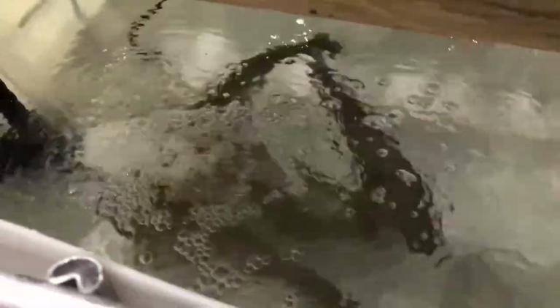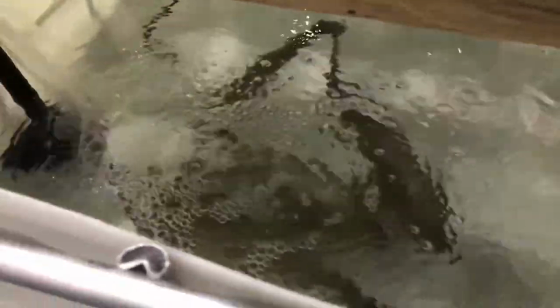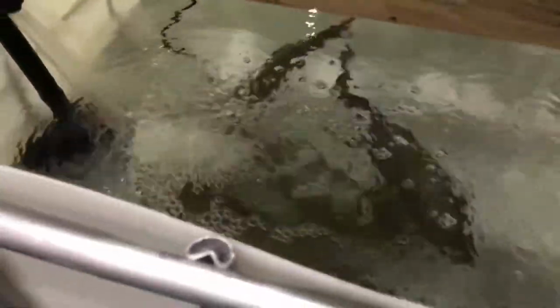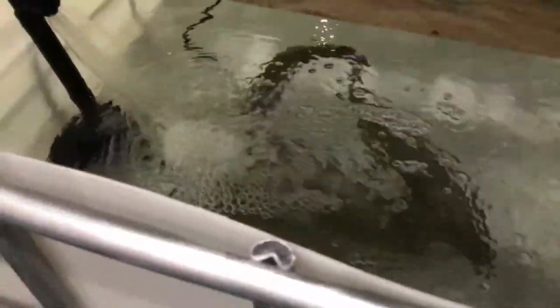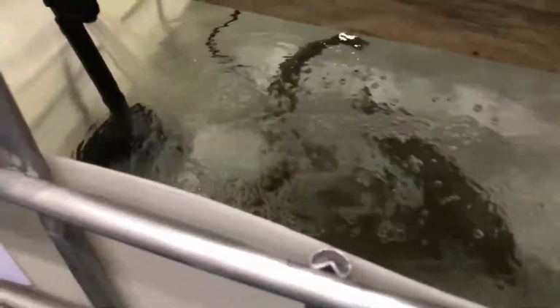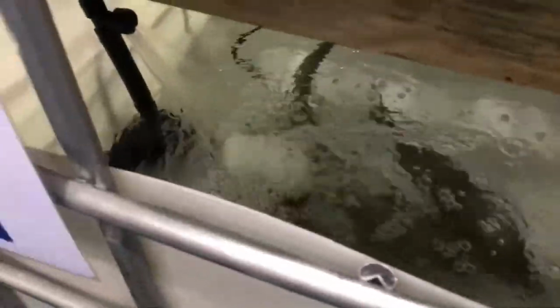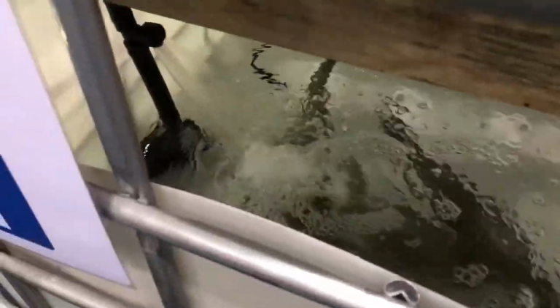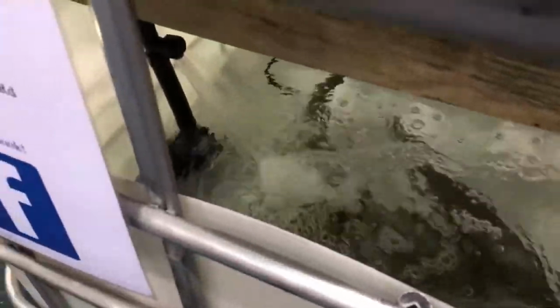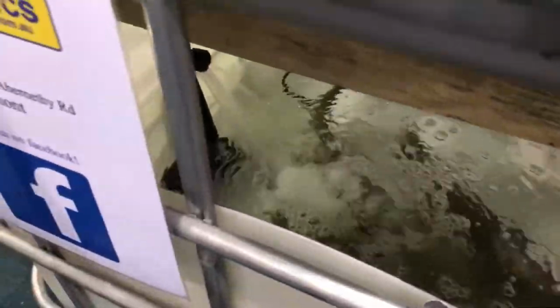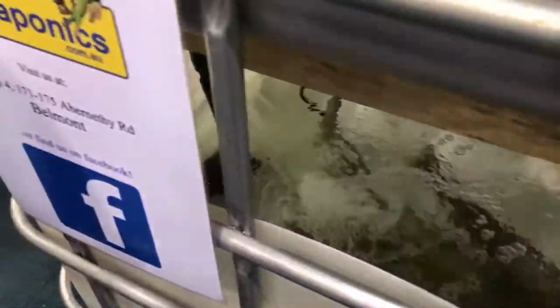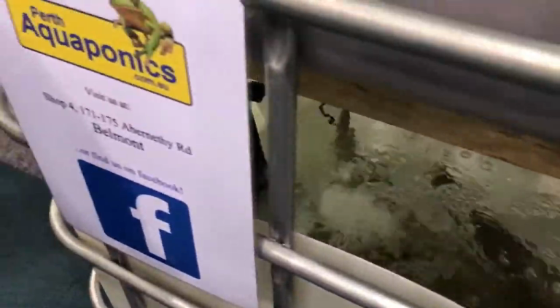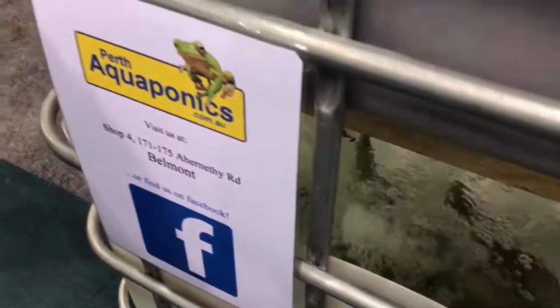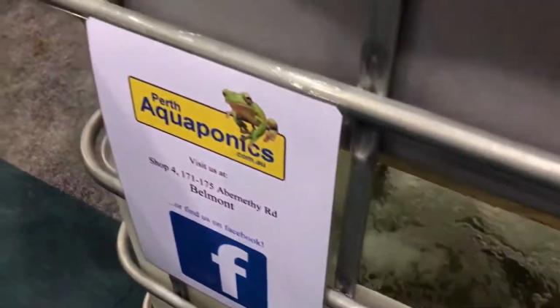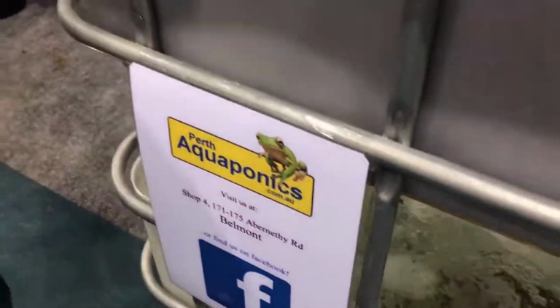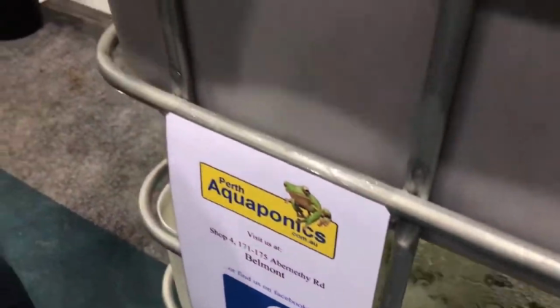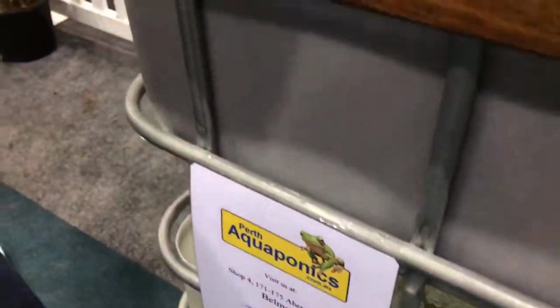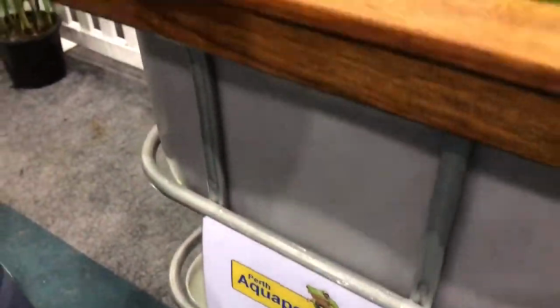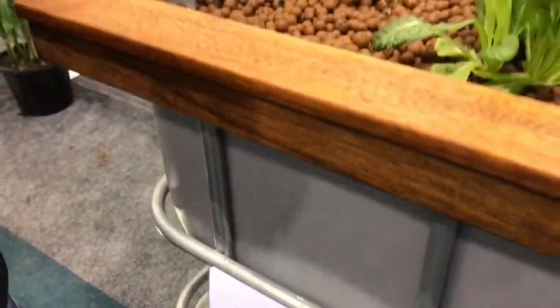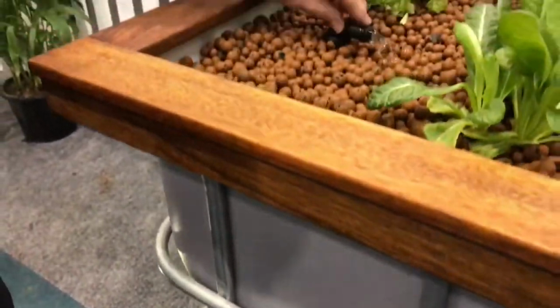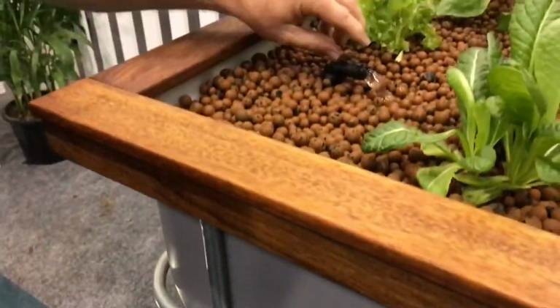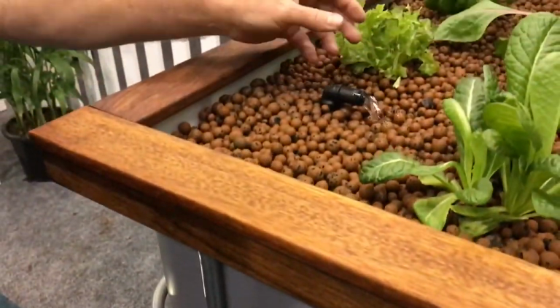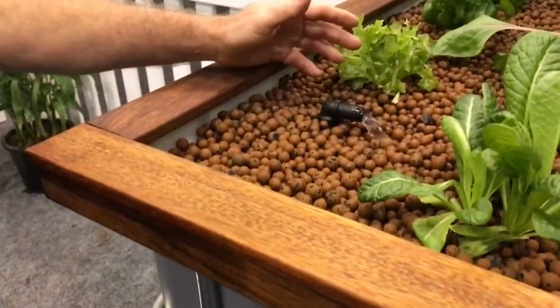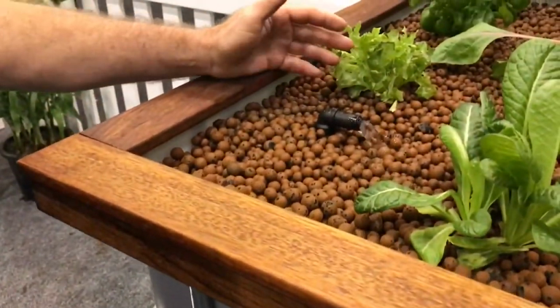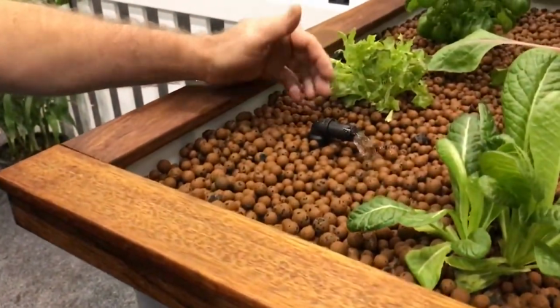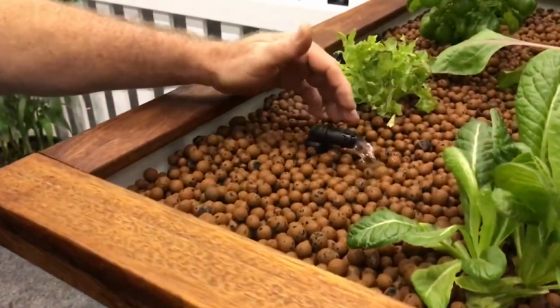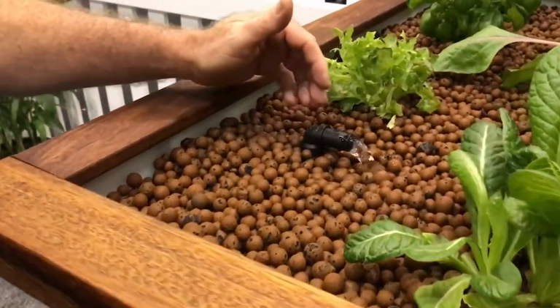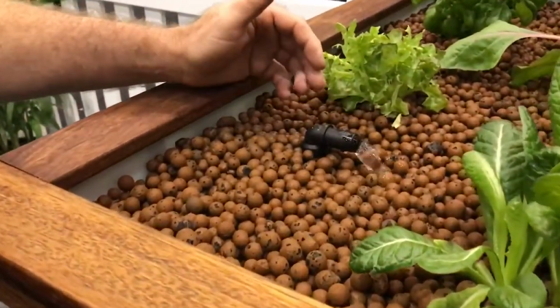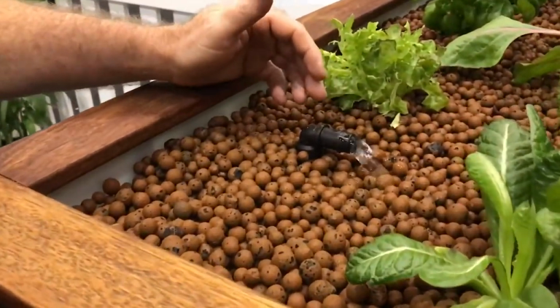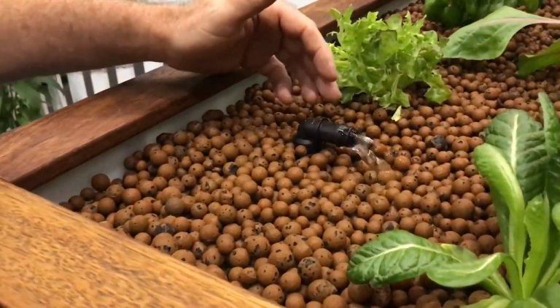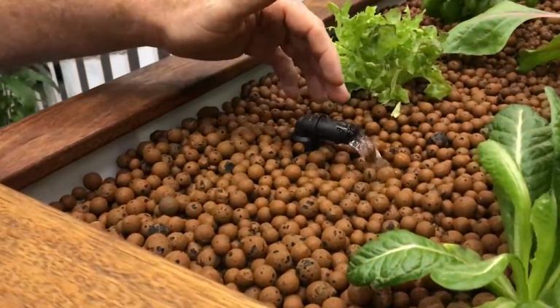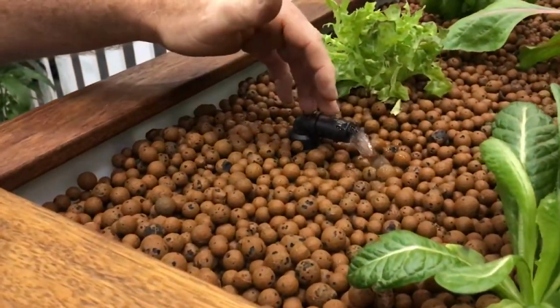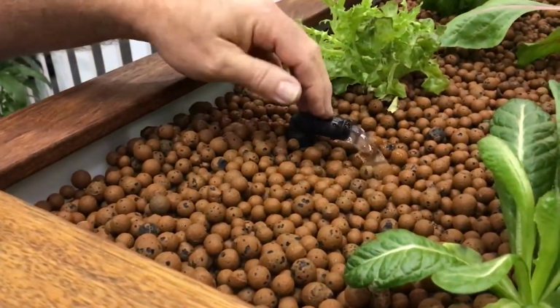The pump is picking up that water and the fish waste, pumping it up here to the grow bed. You can see this is pumping in here. This runs 24-7.